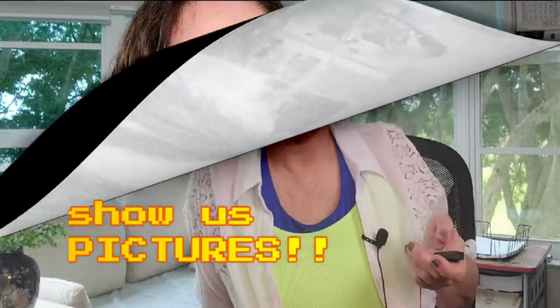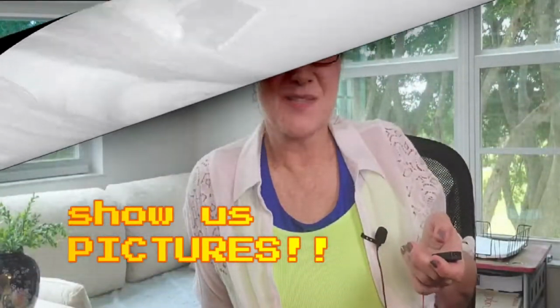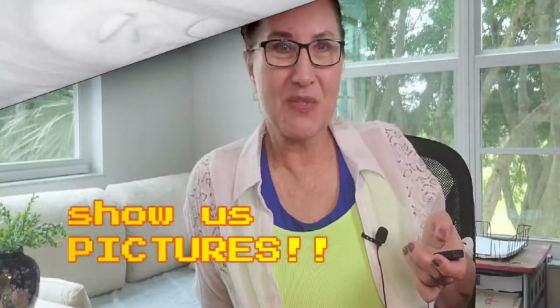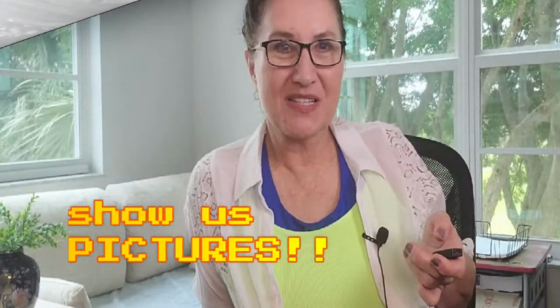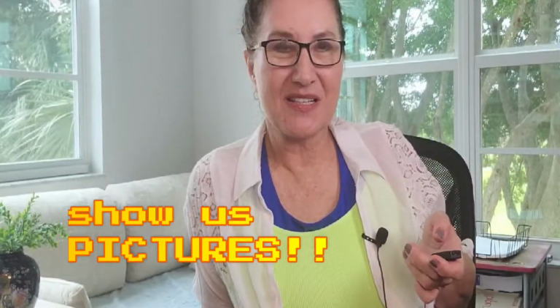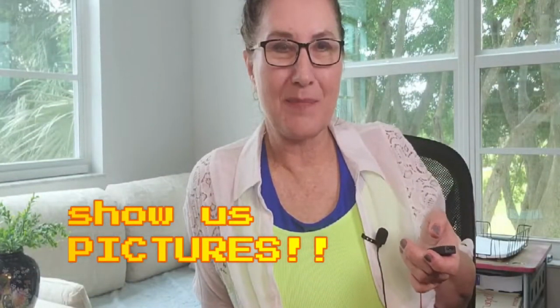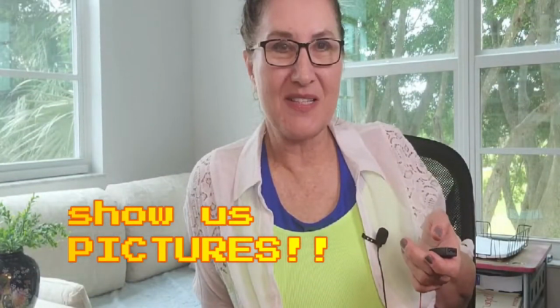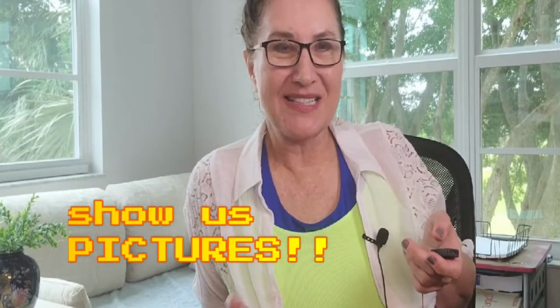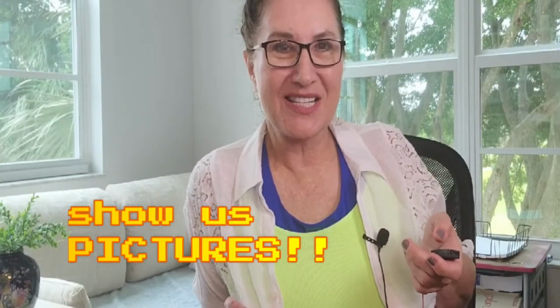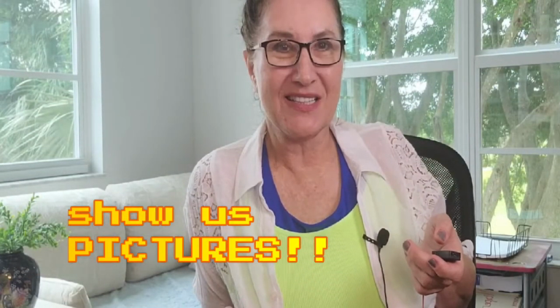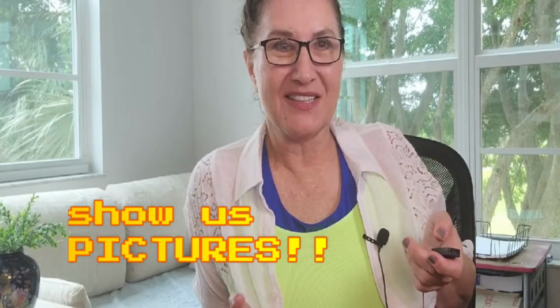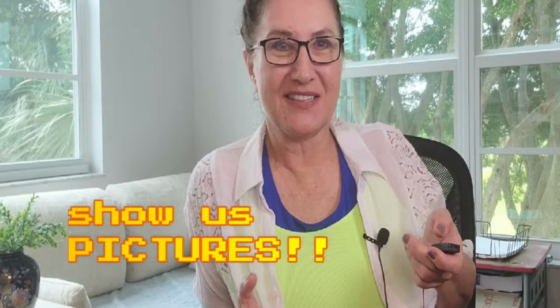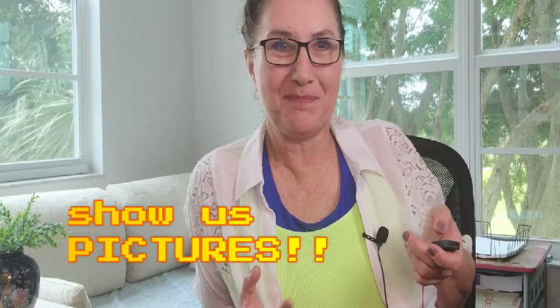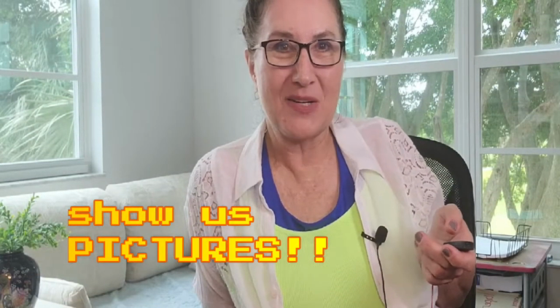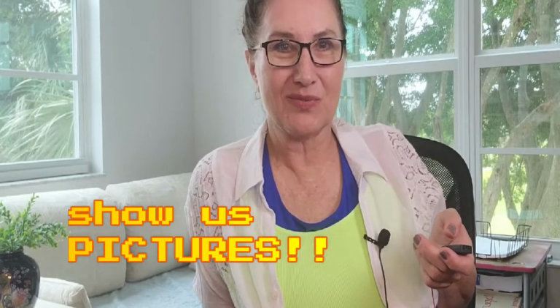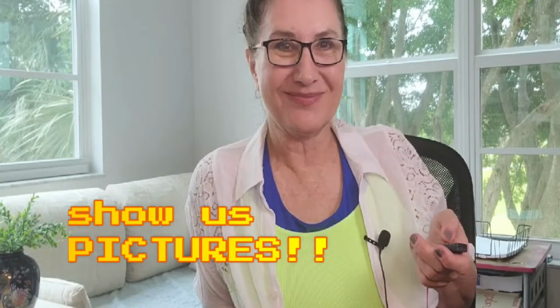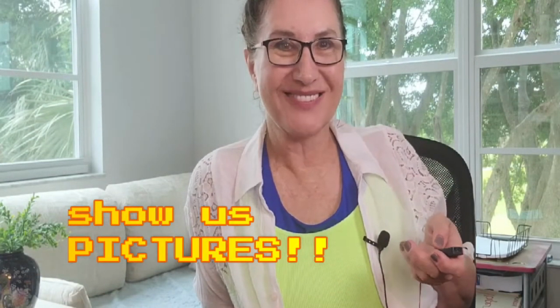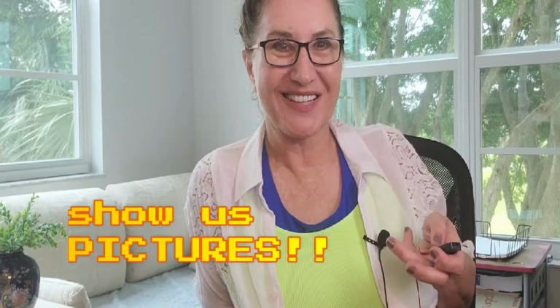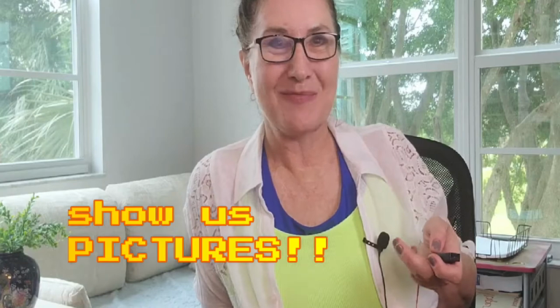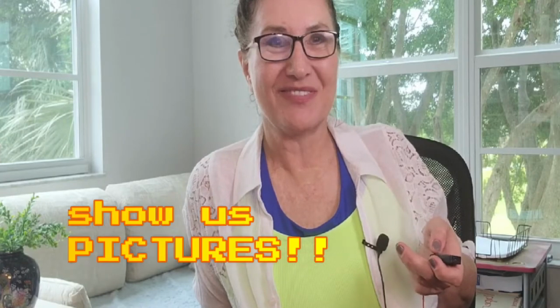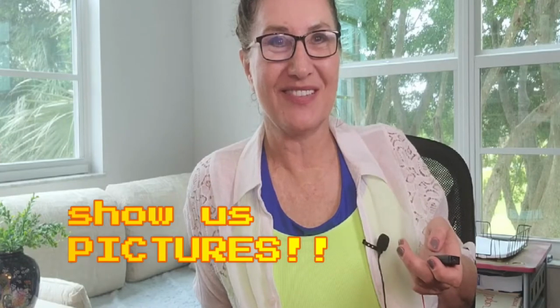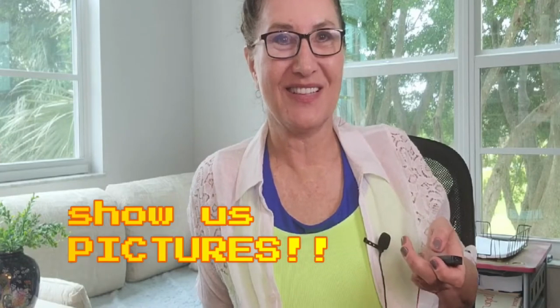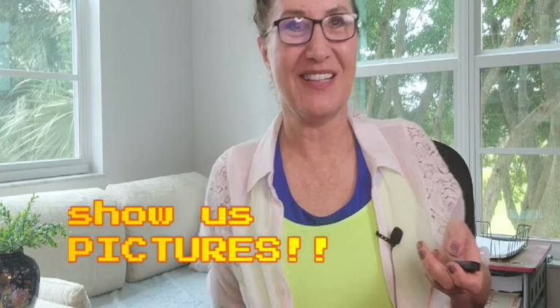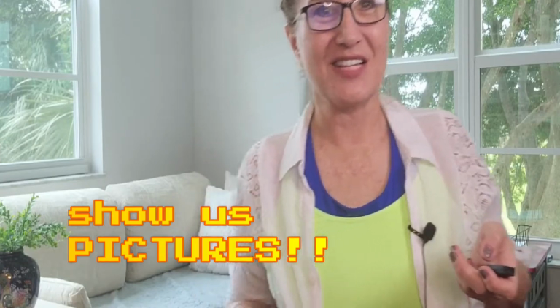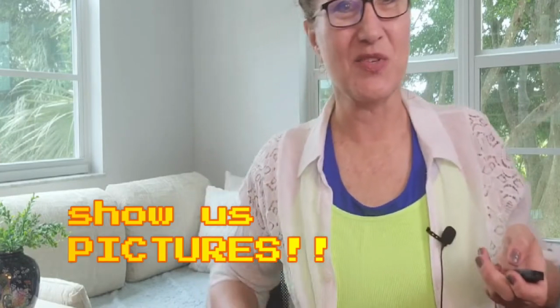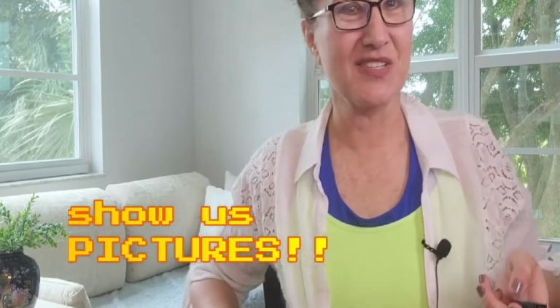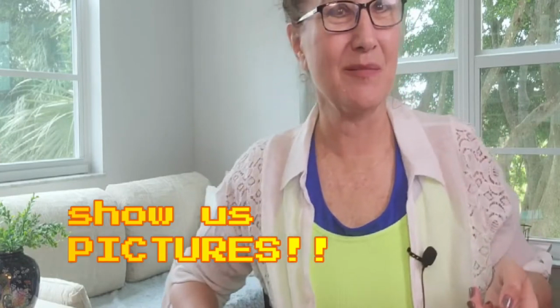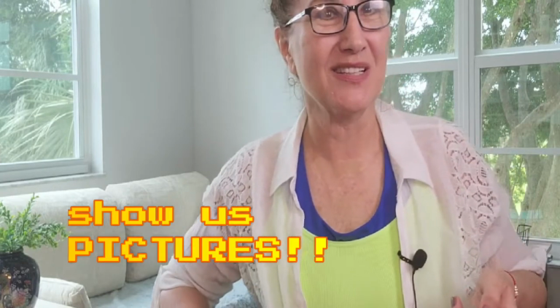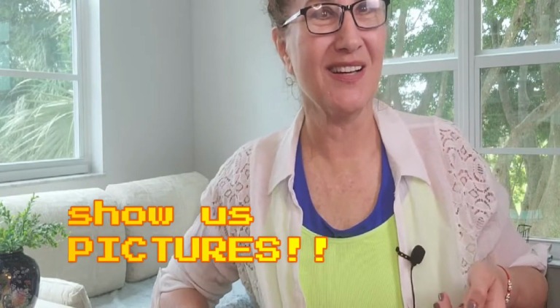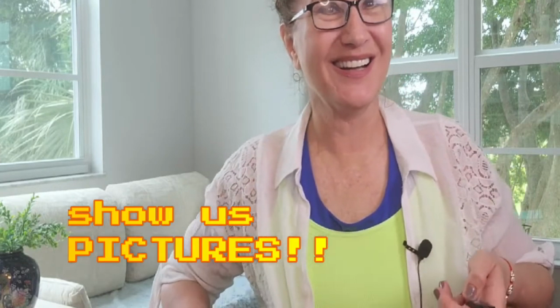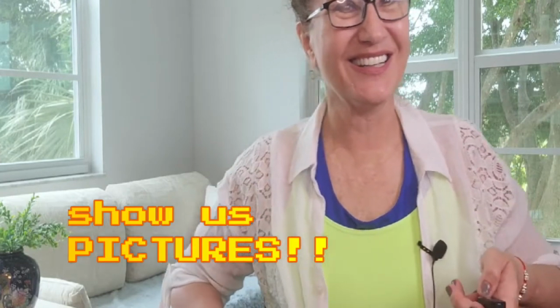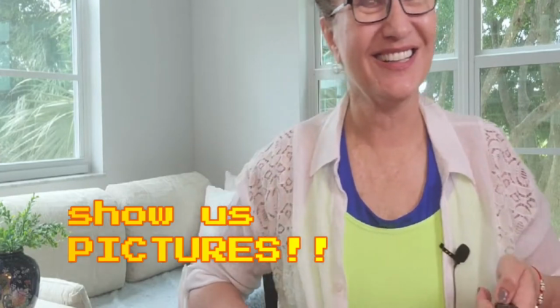And now you will see my pictures before and after. Enjoy, enjoy, enjoy!